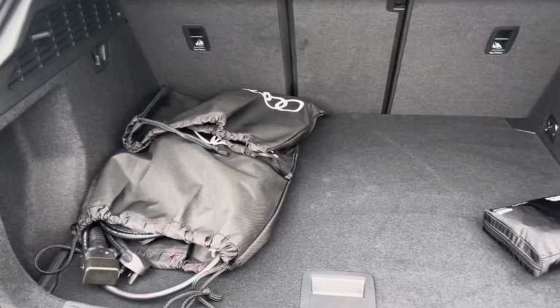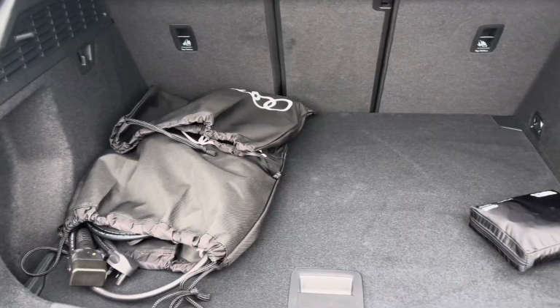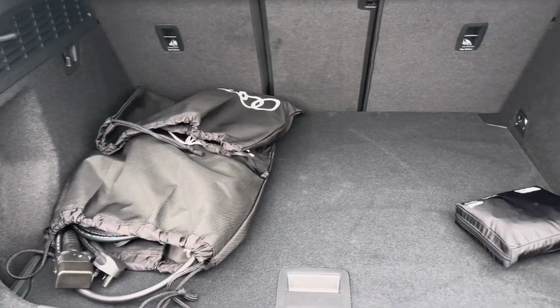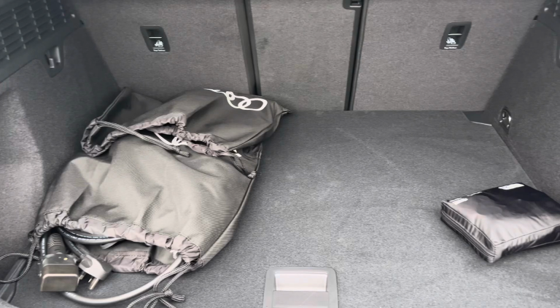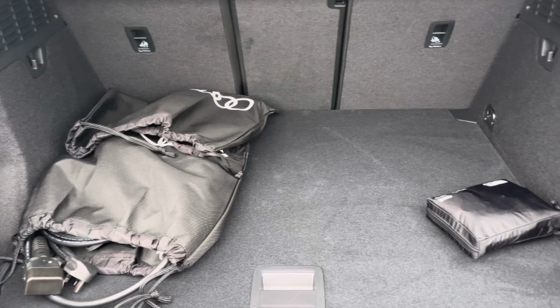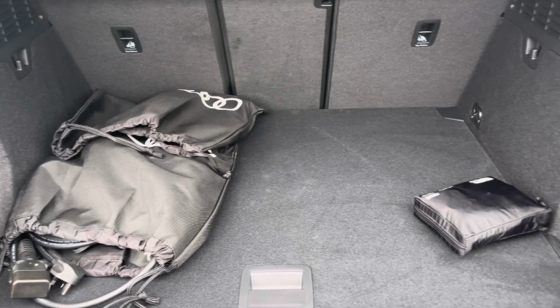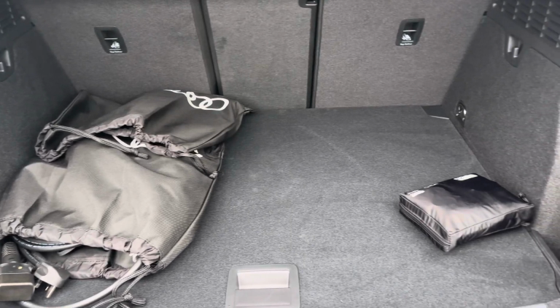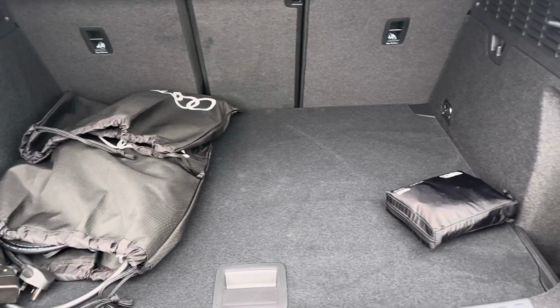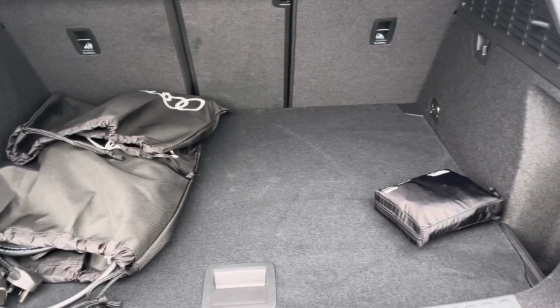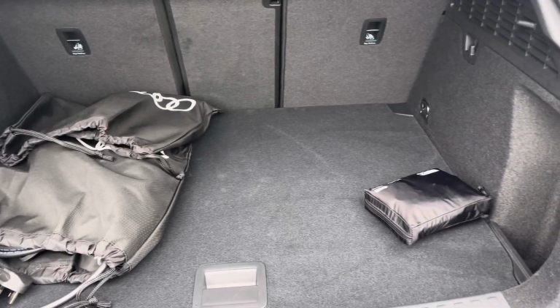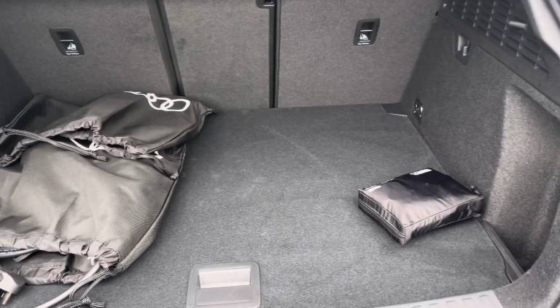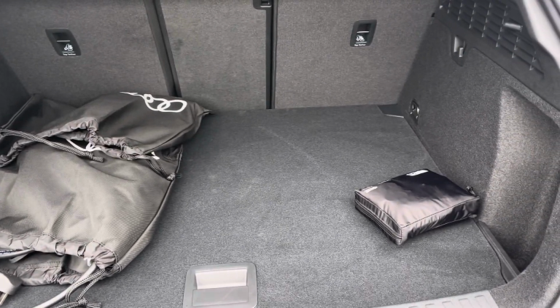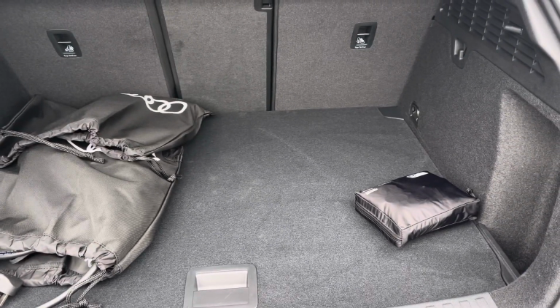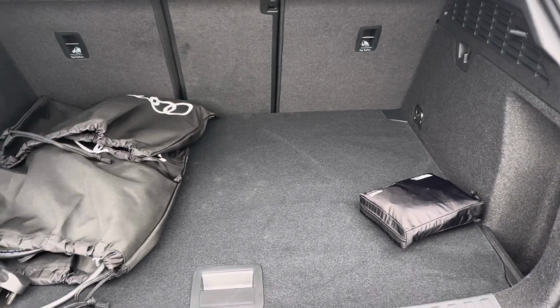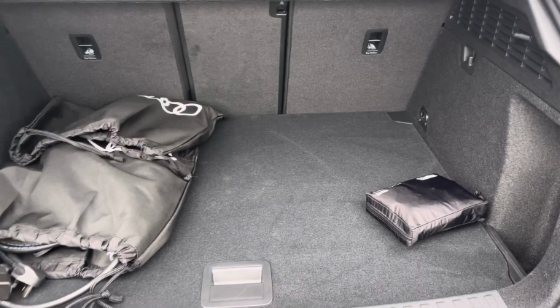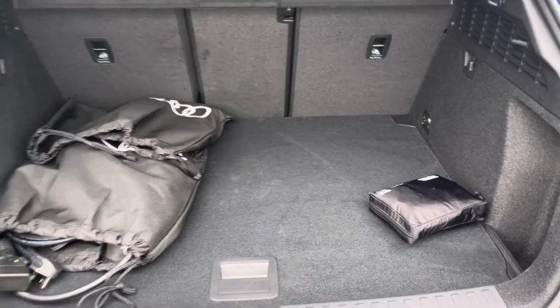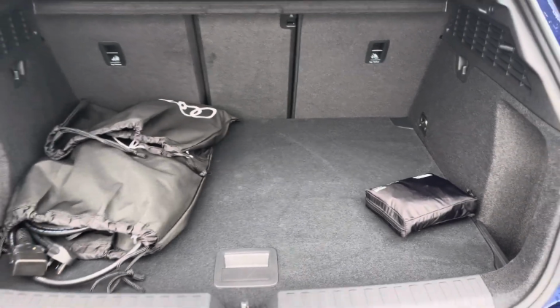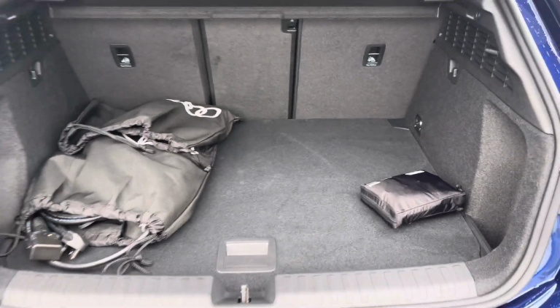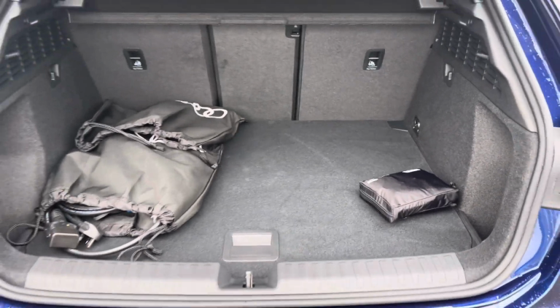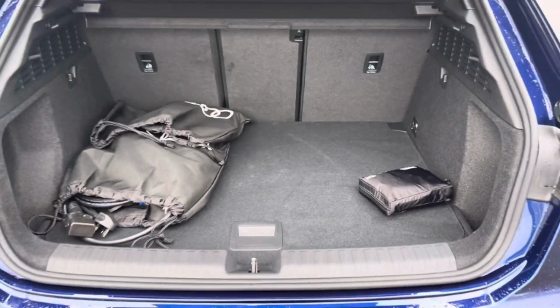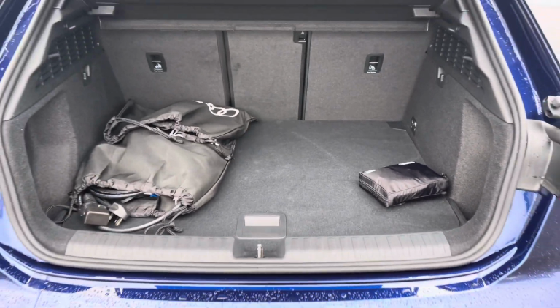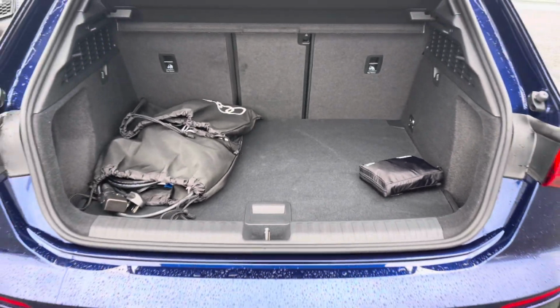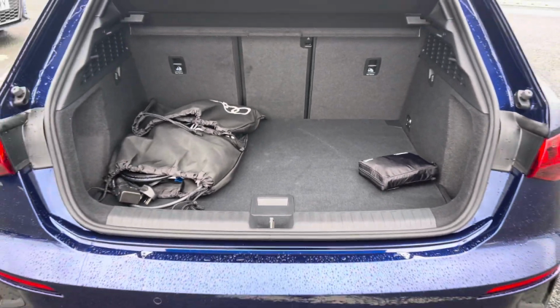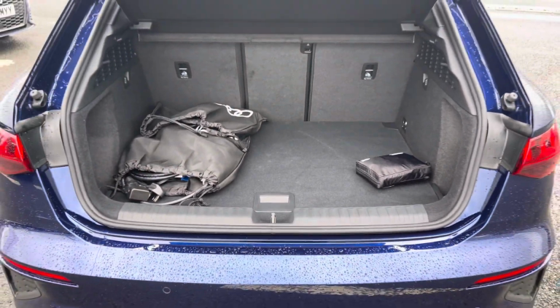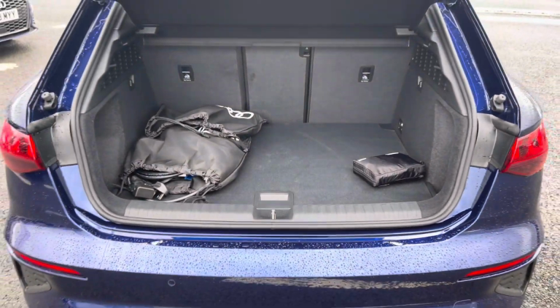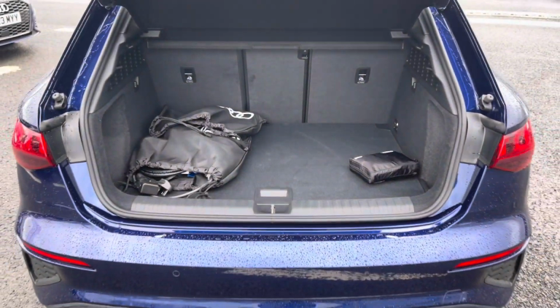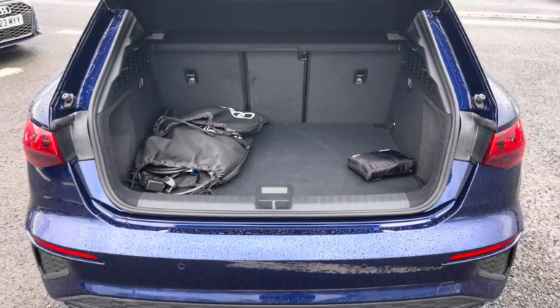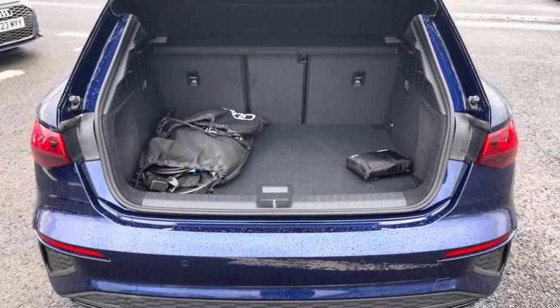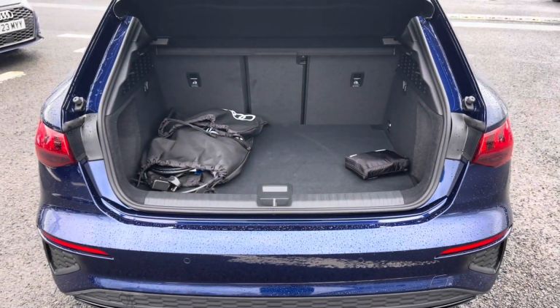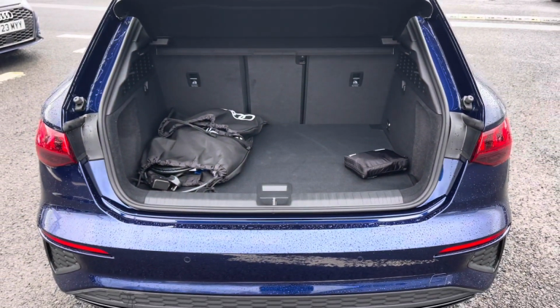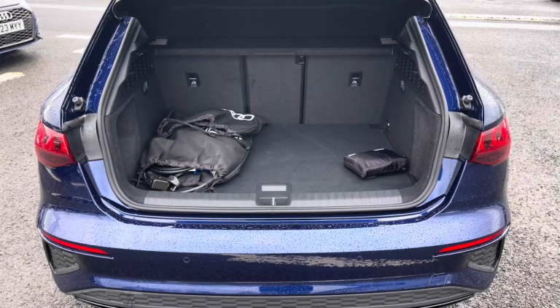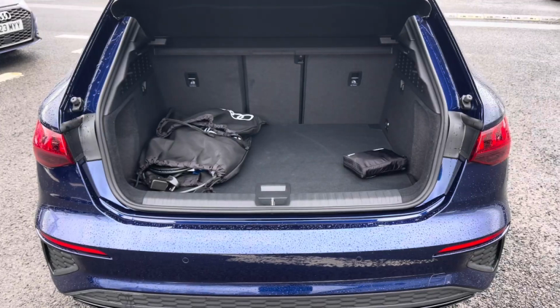It features a boot capacity of 280 litres giving you plenty of space to store your personal items as well as storing your charging cables.